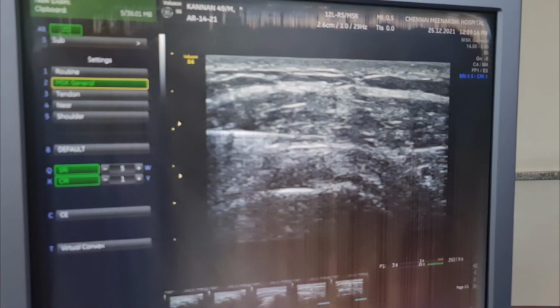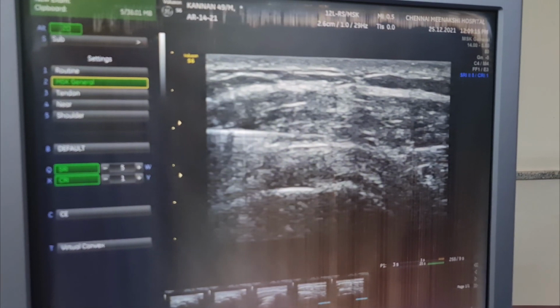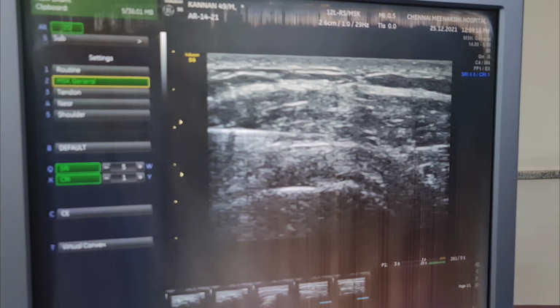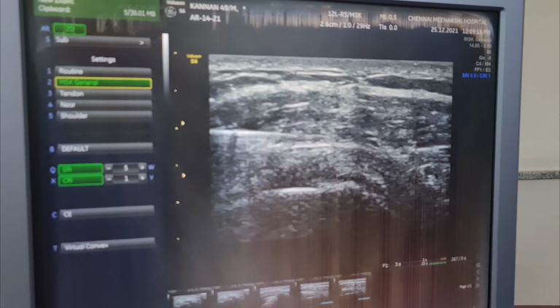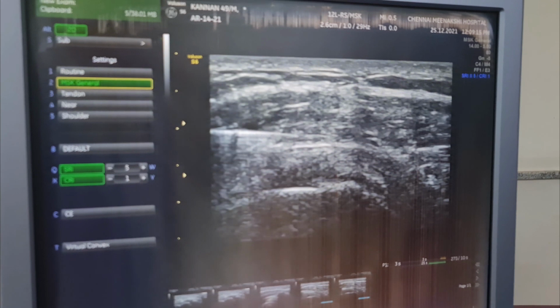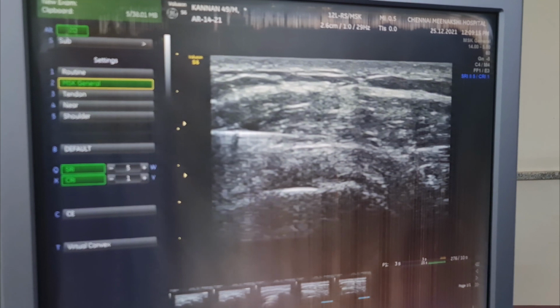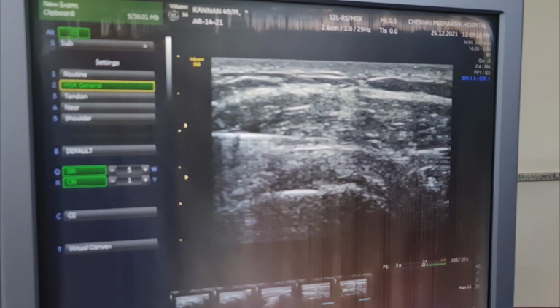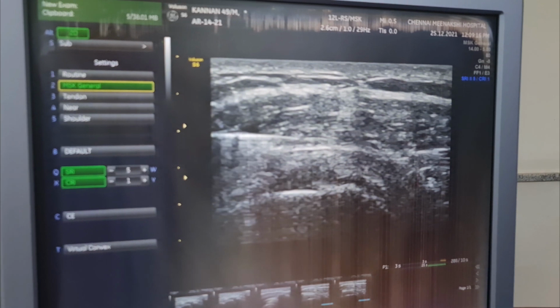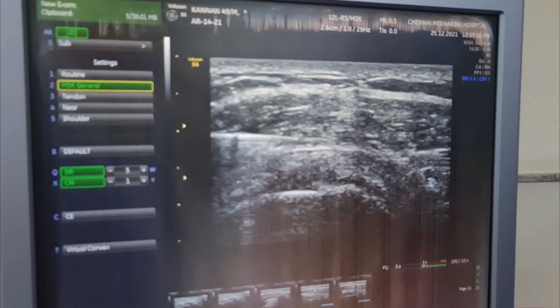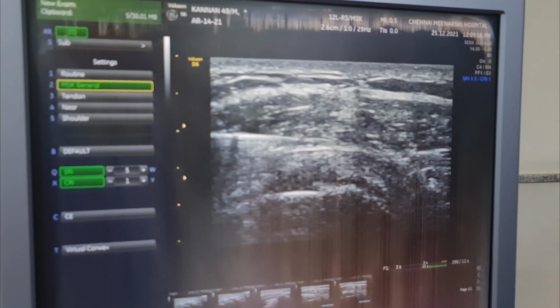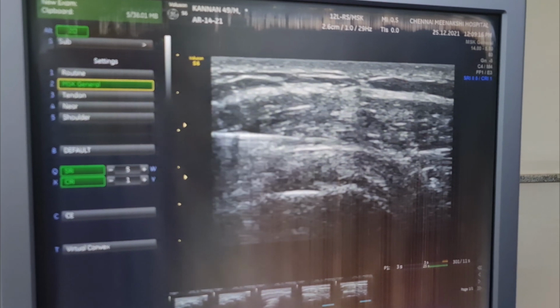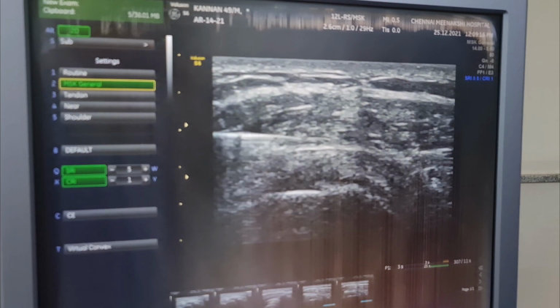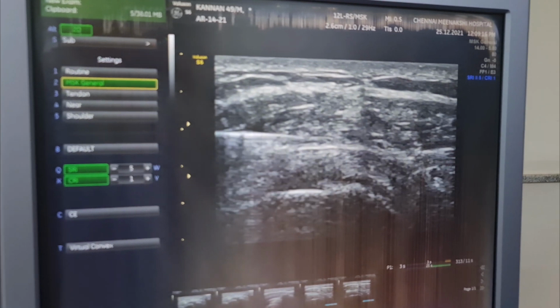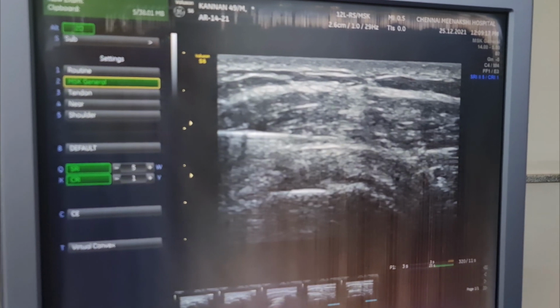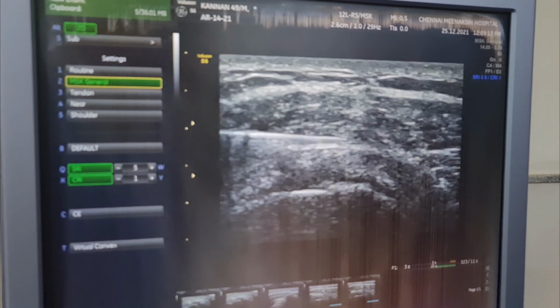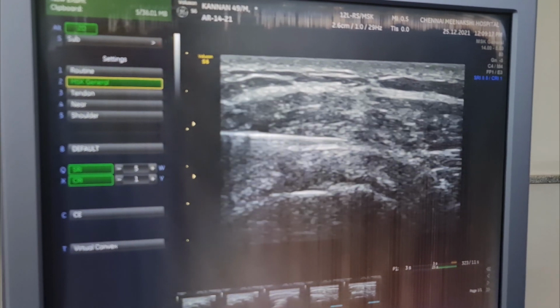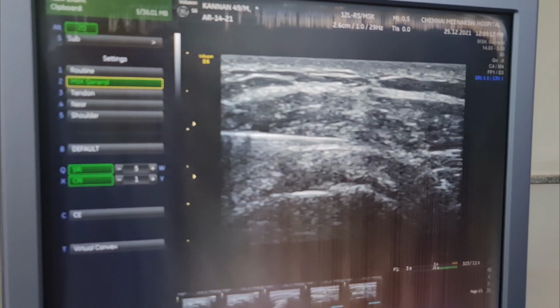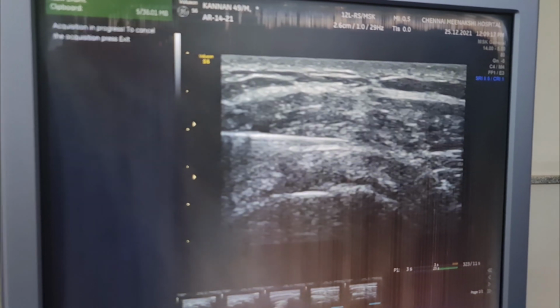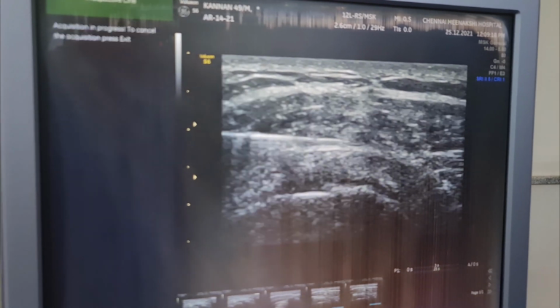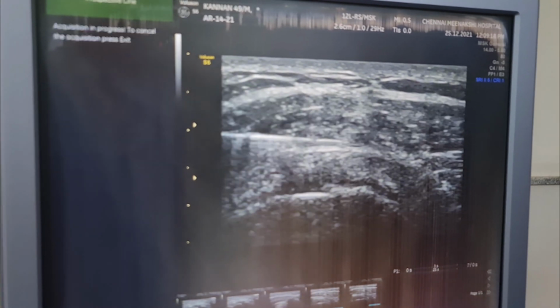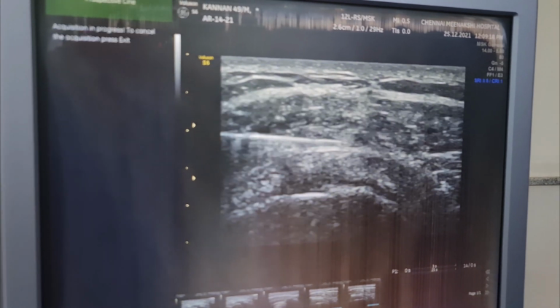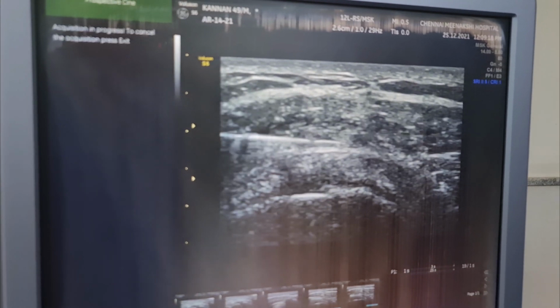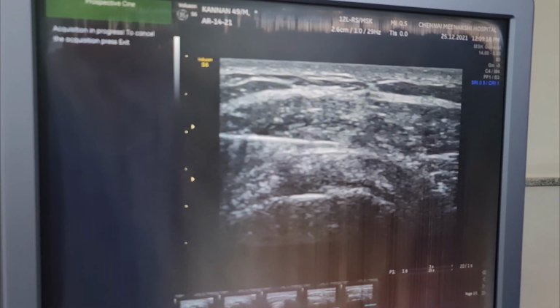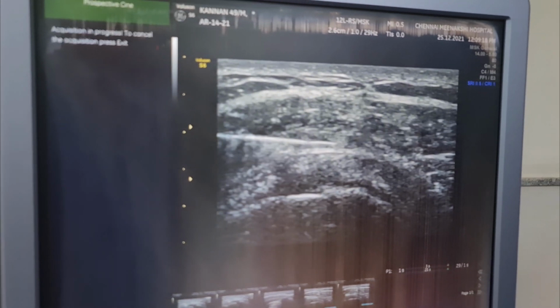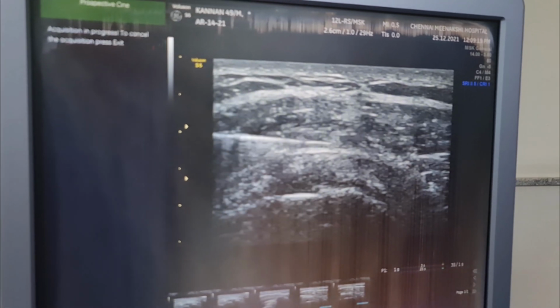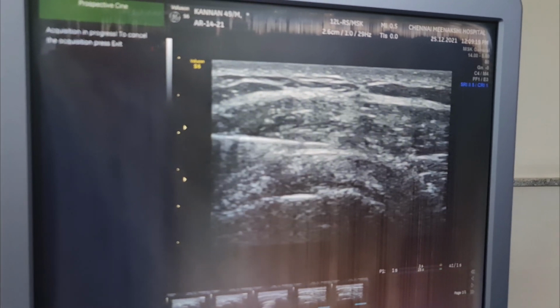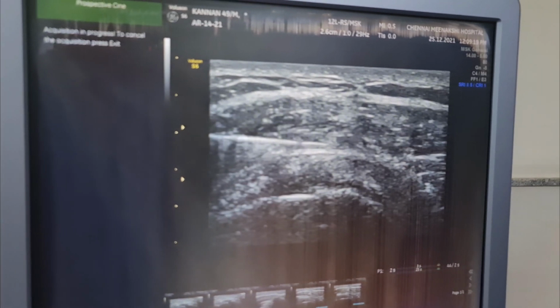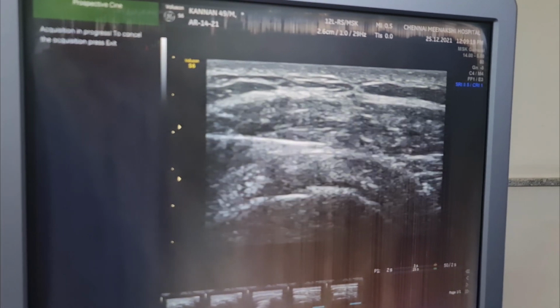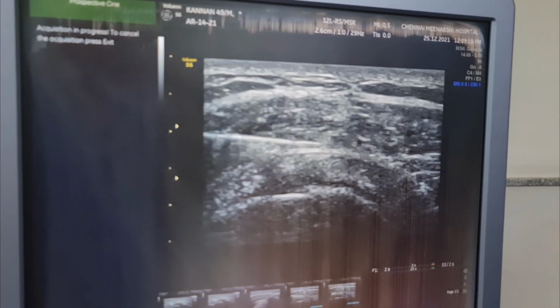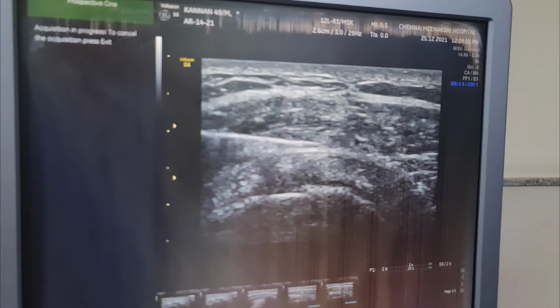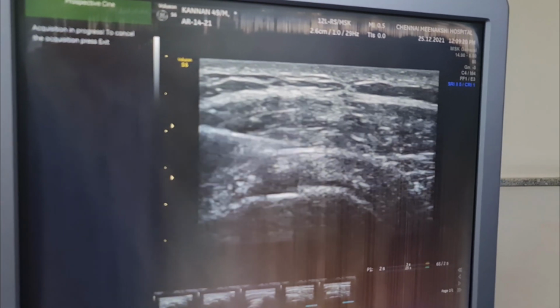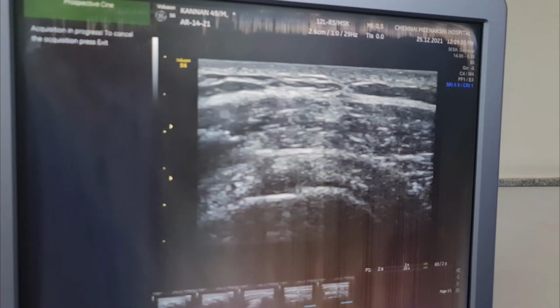So we have seen it. Definitely clear. That is fine. So we have seen the subacromial space superficial content.